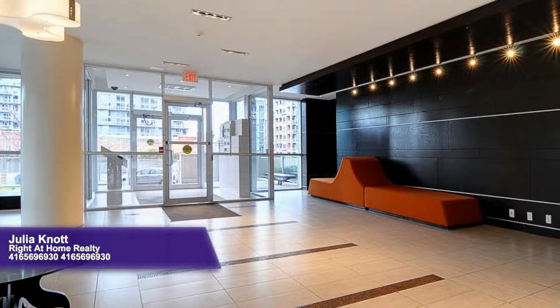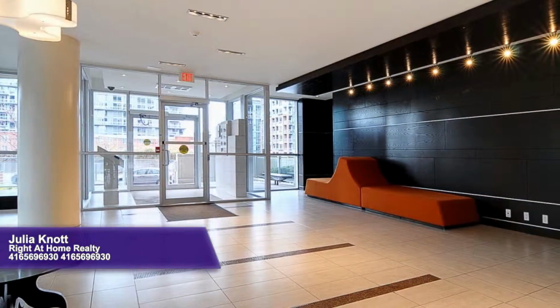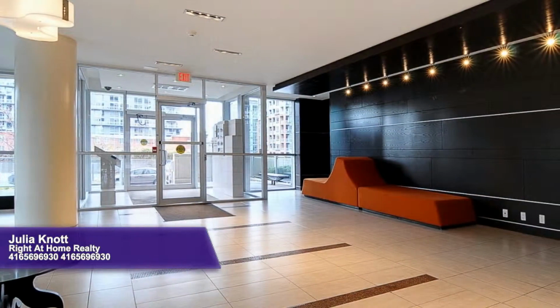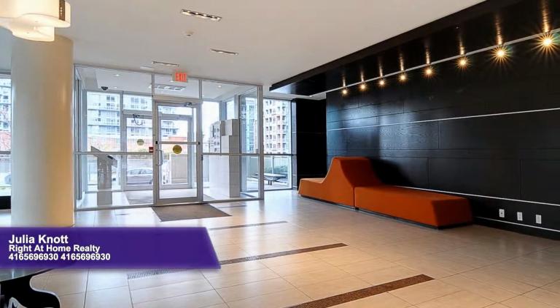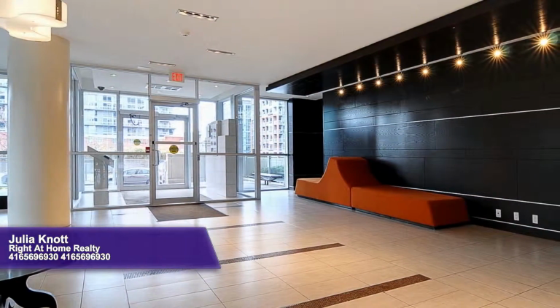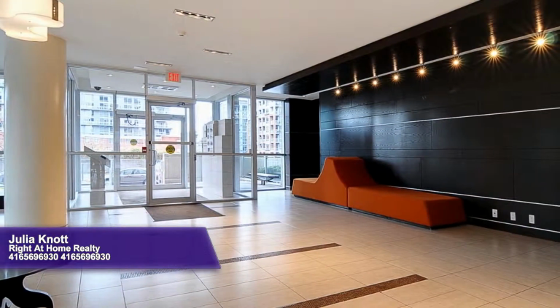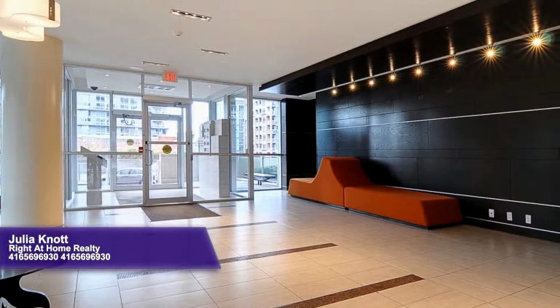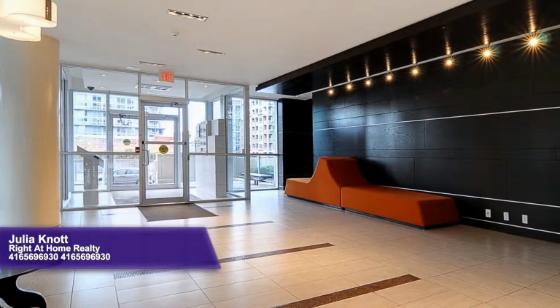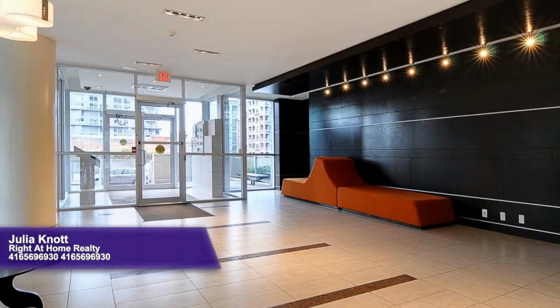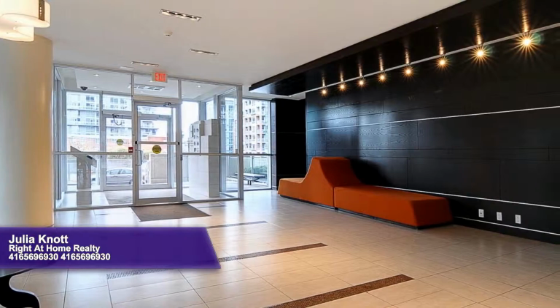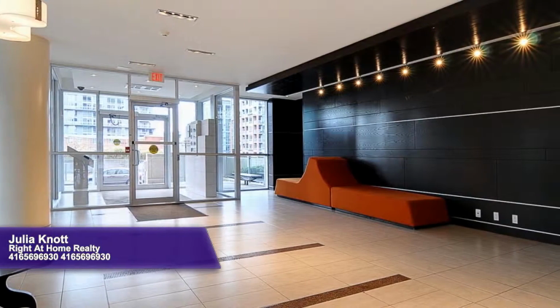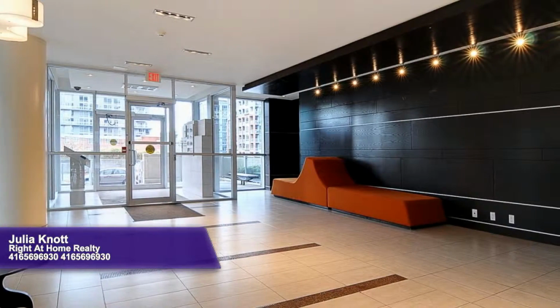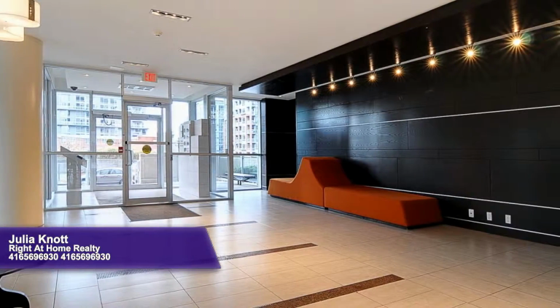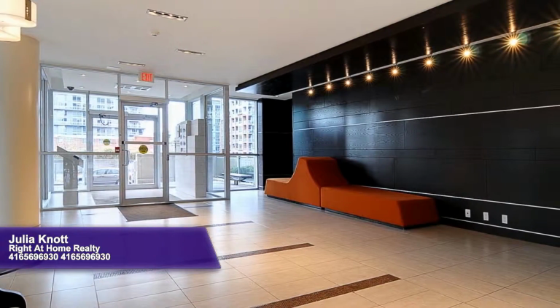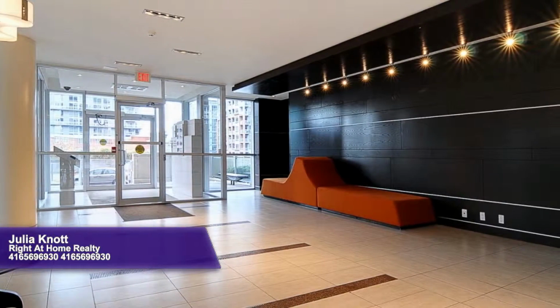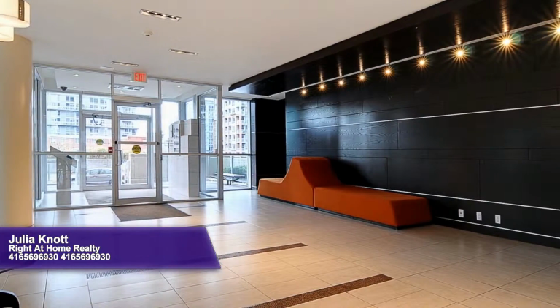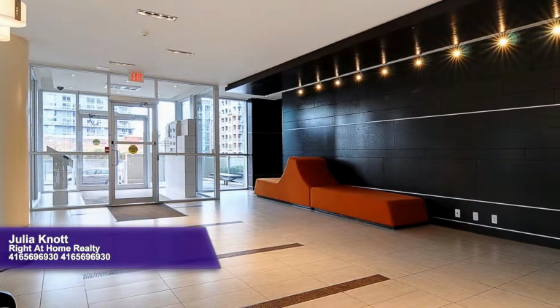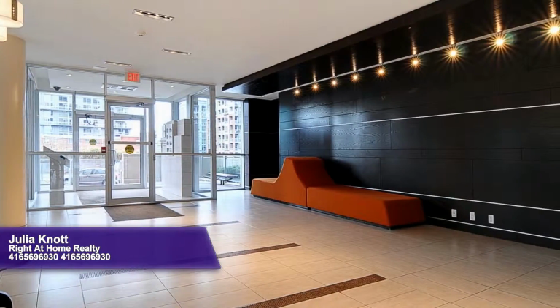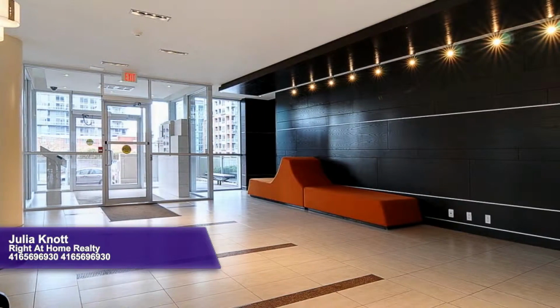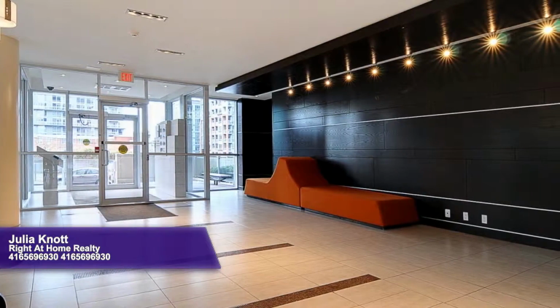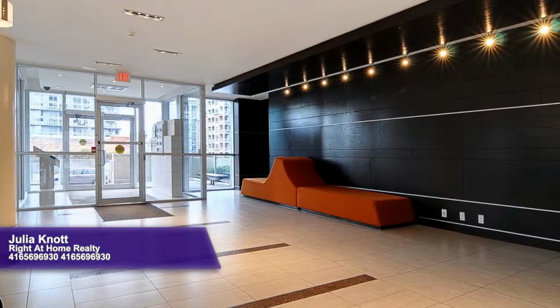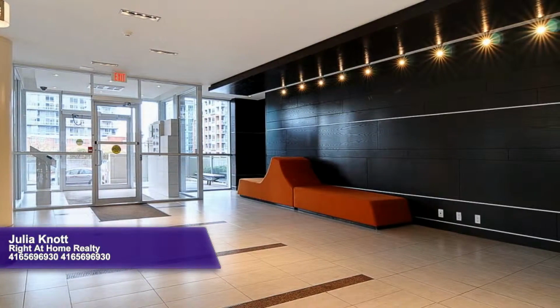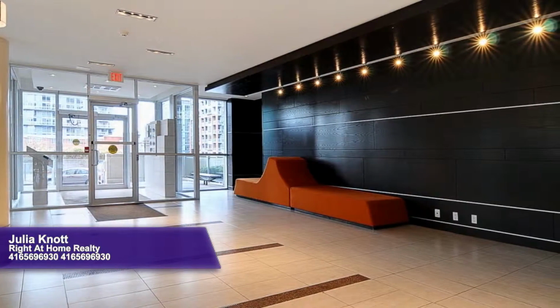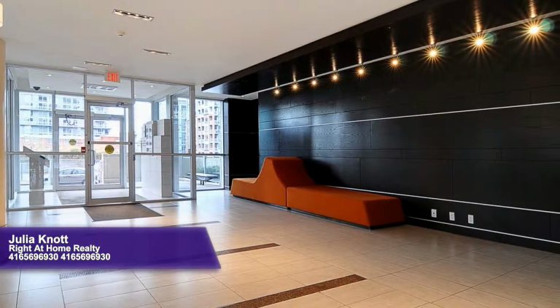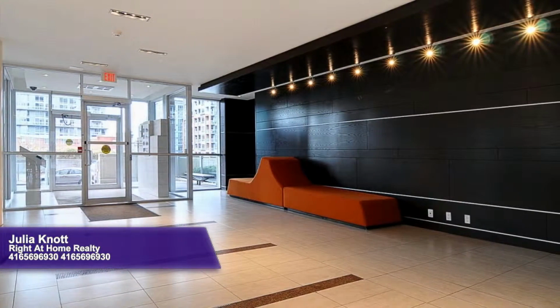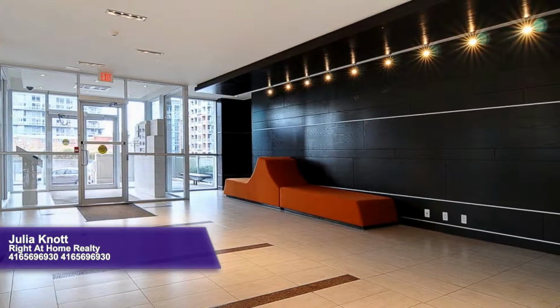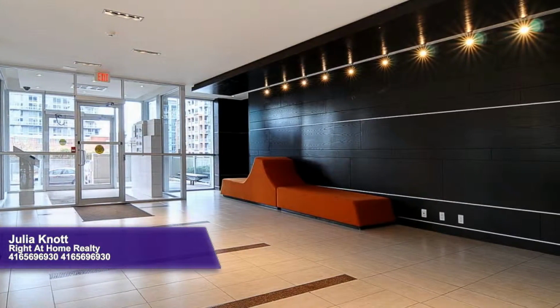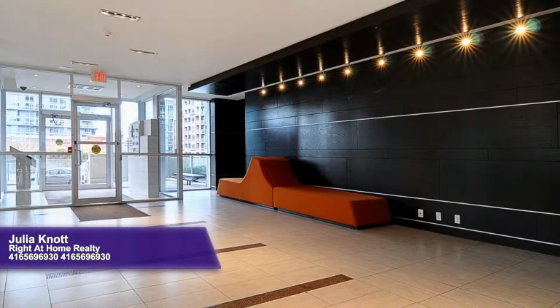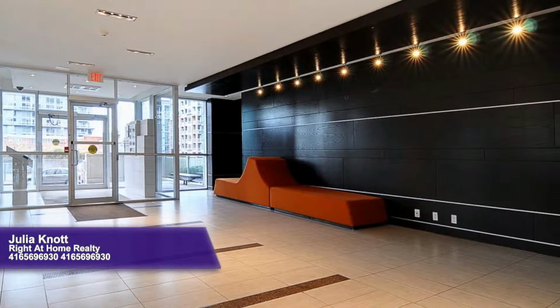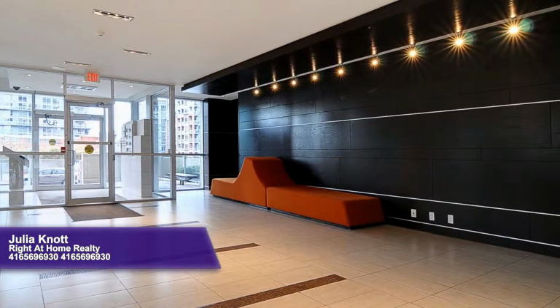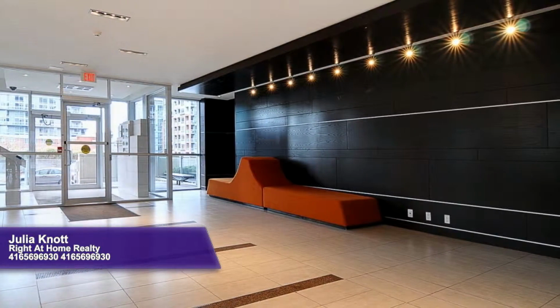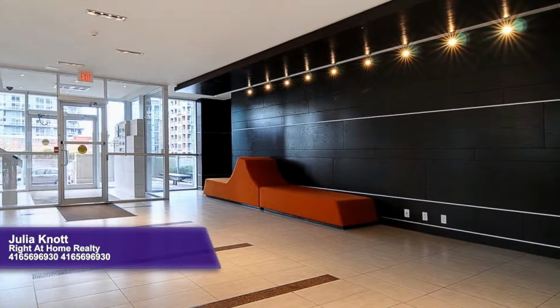This fantastic building features guest suites, a pool, gym, media room, party room, and visitor parking.